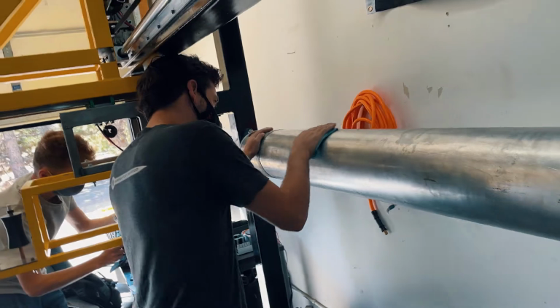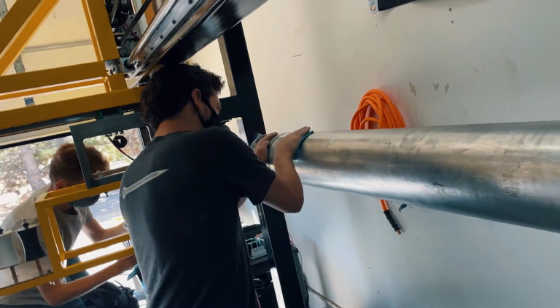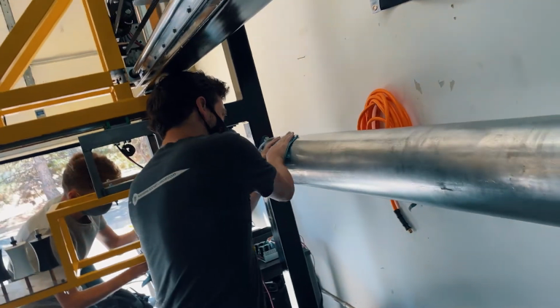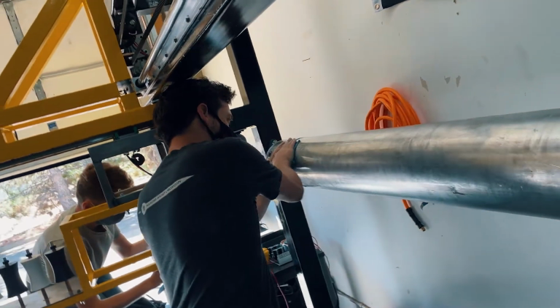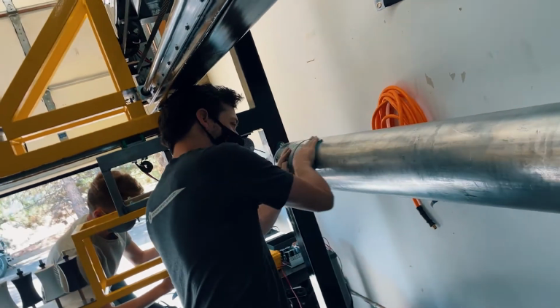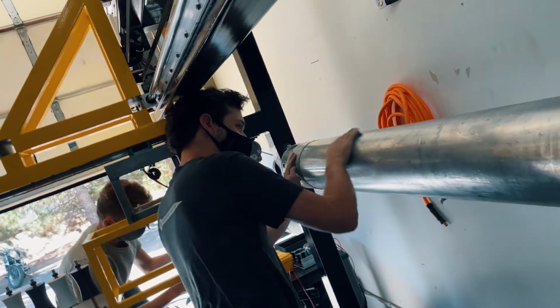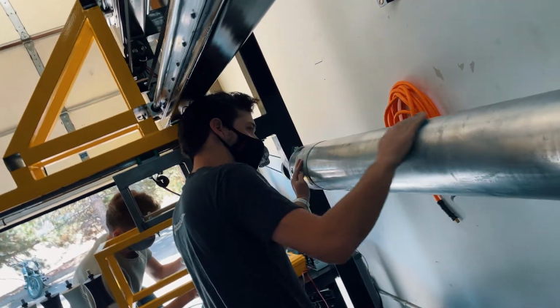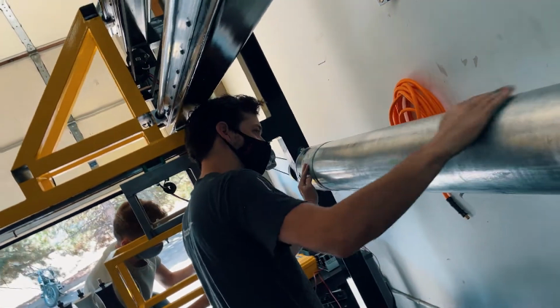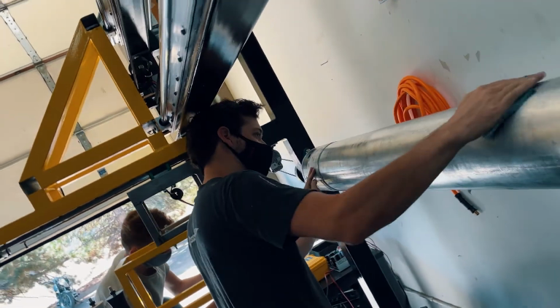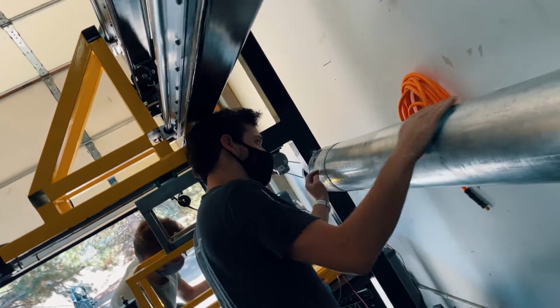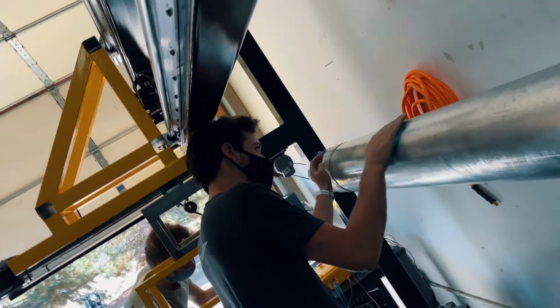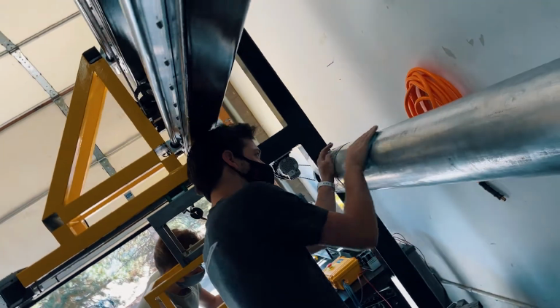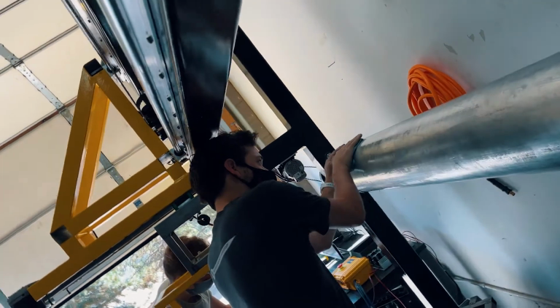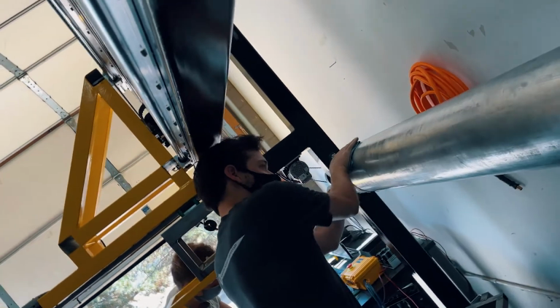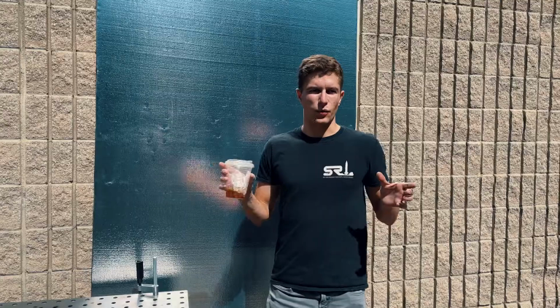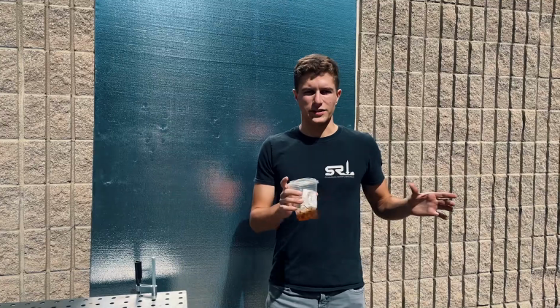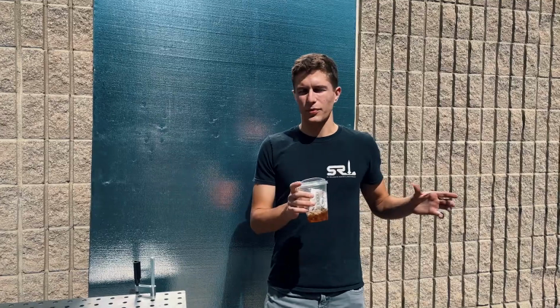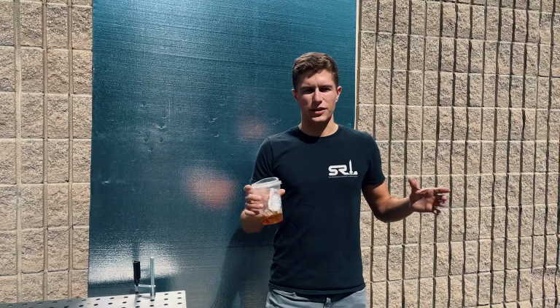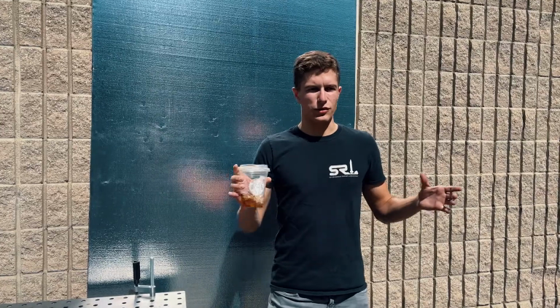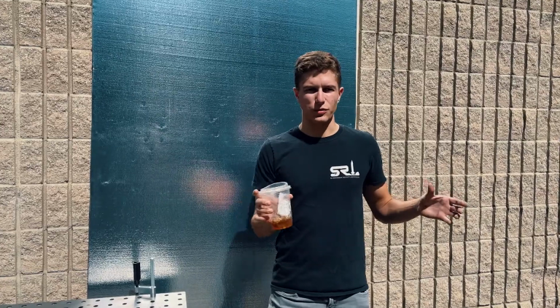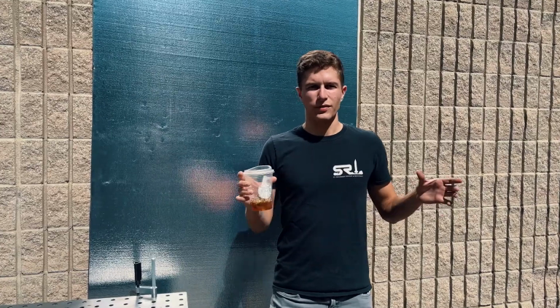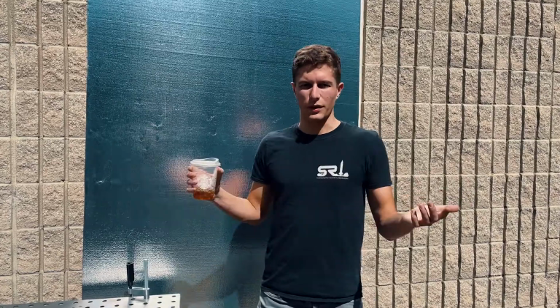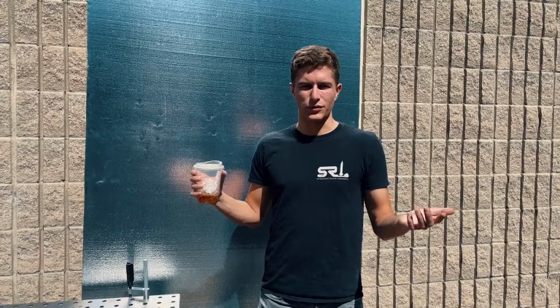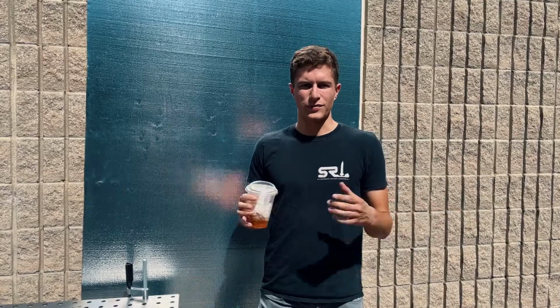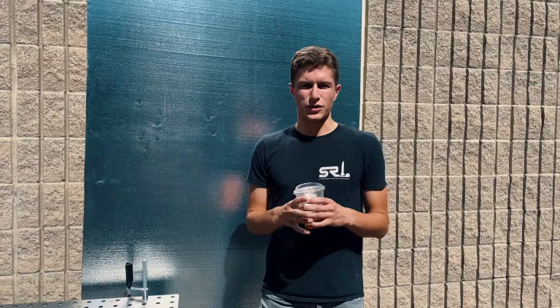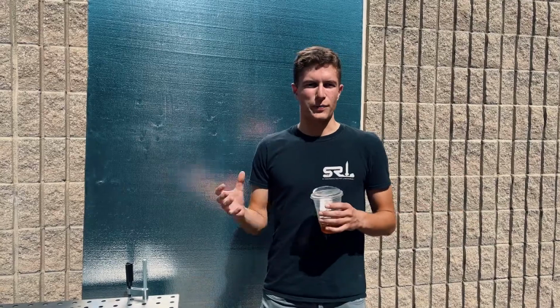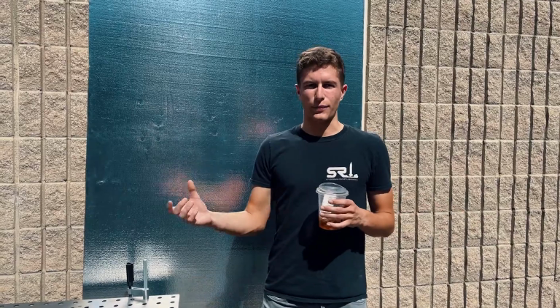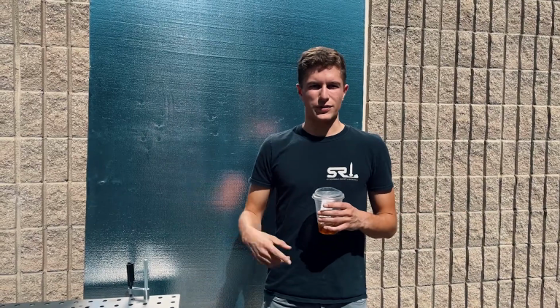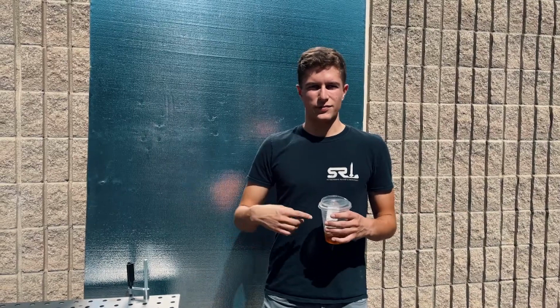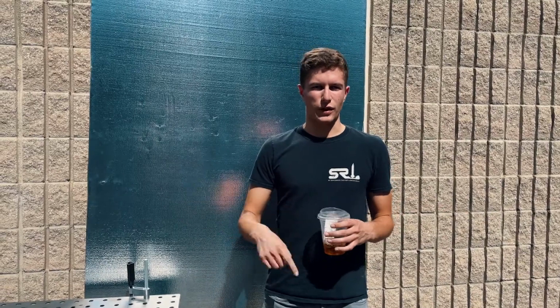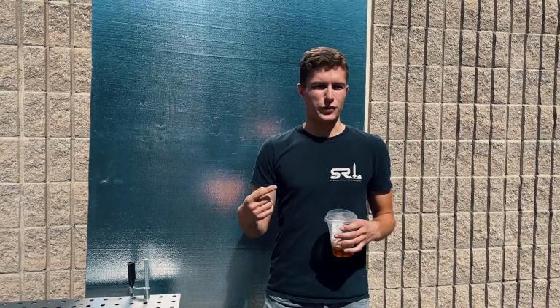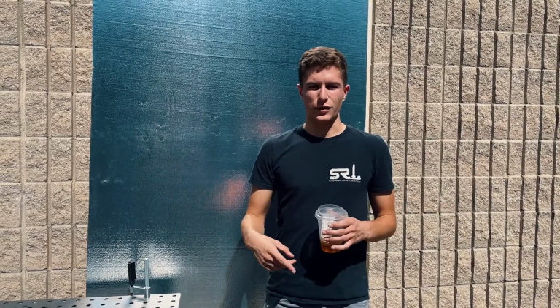That will allow us to make our rockets in one step, make them reusable, and we'll be able to pump out parts one after another.